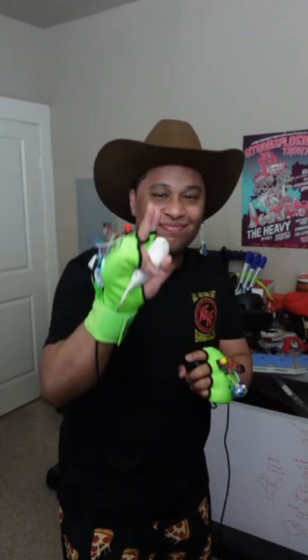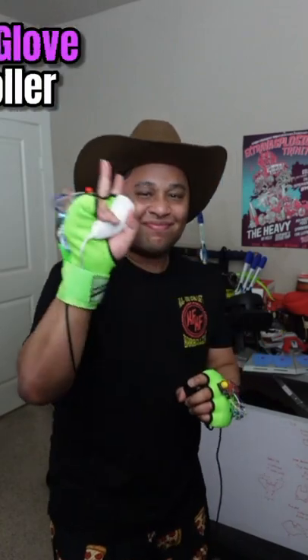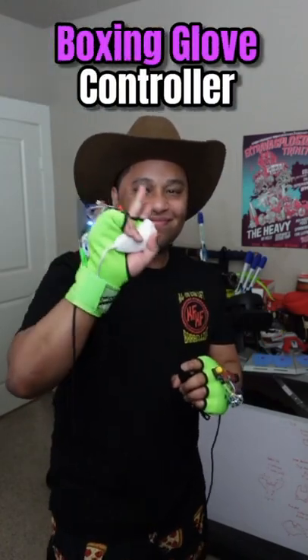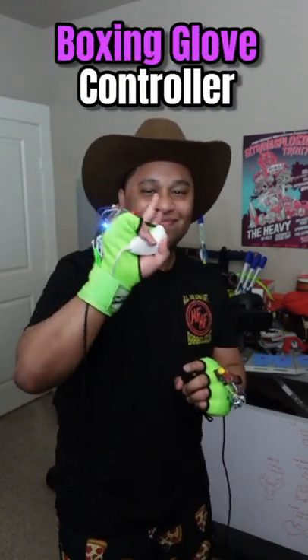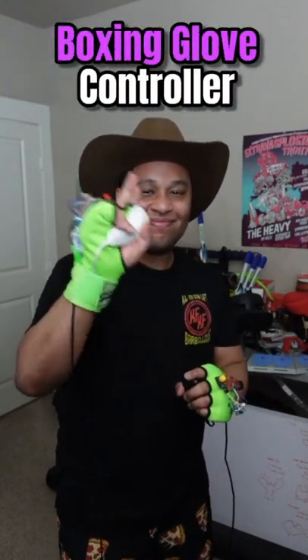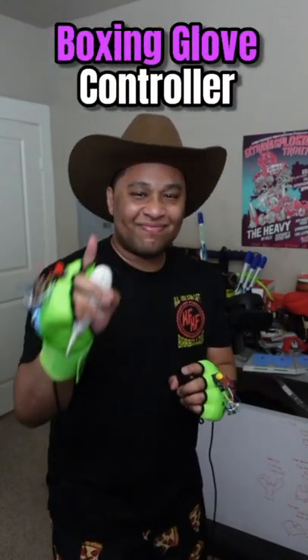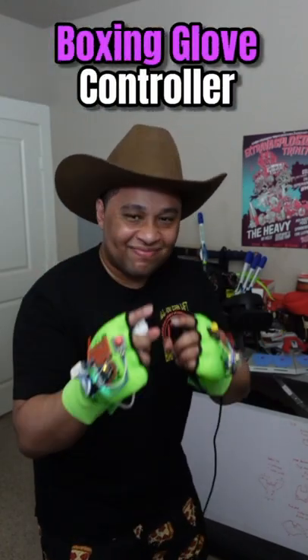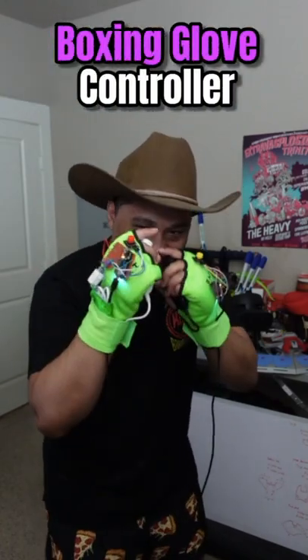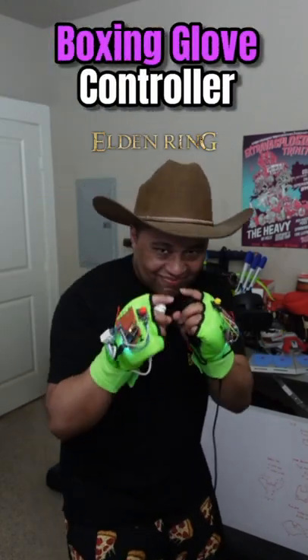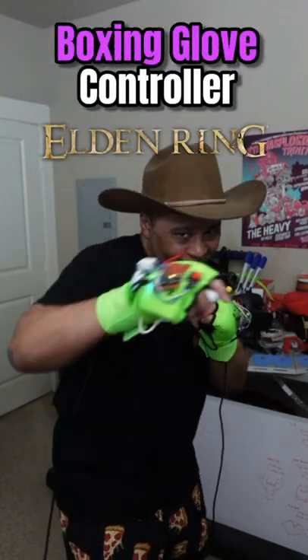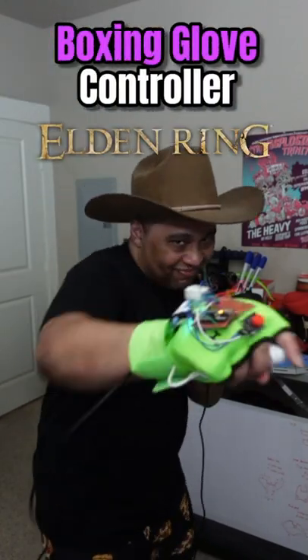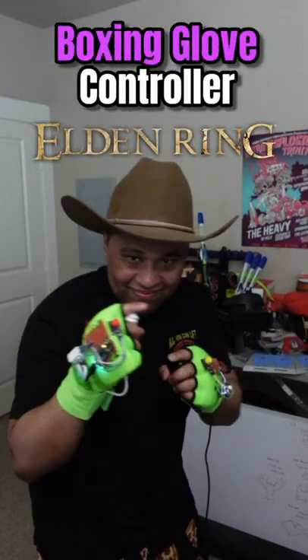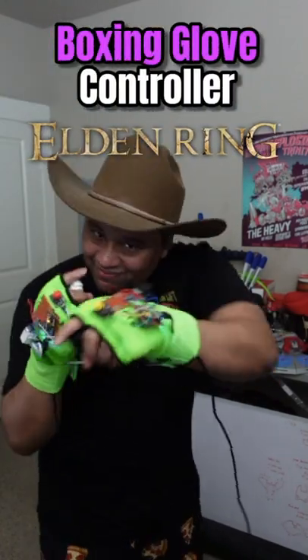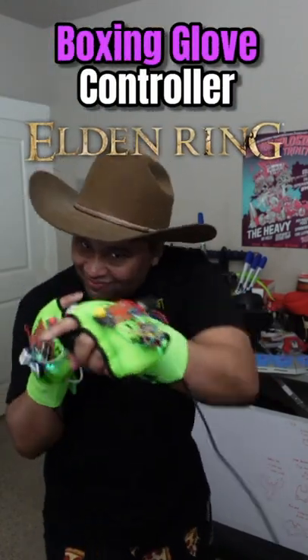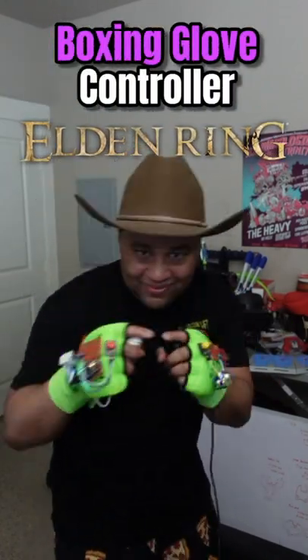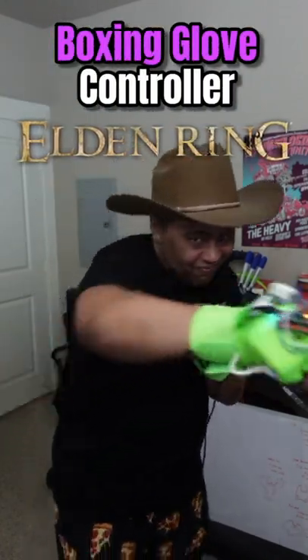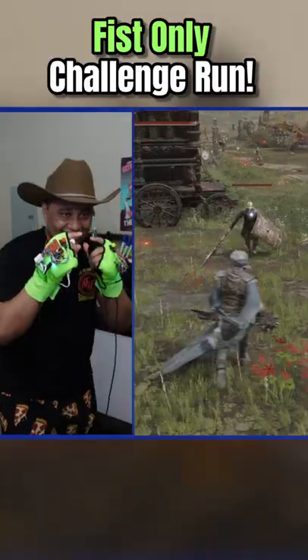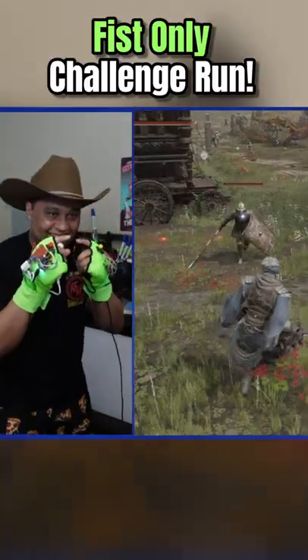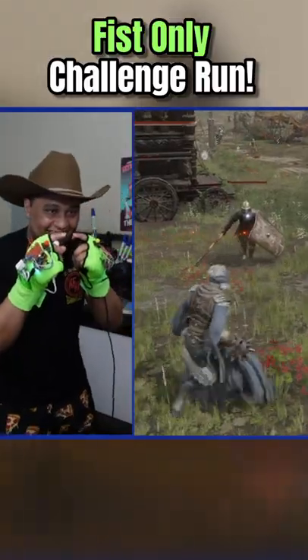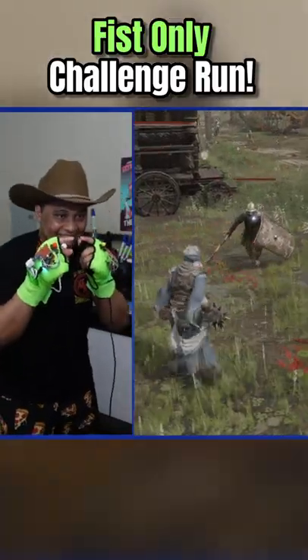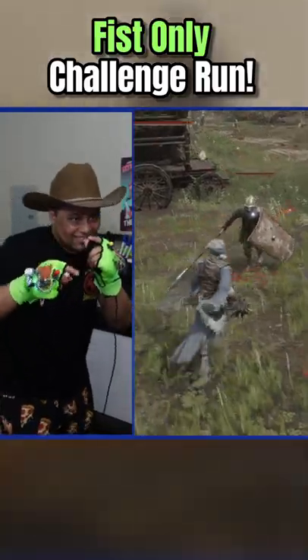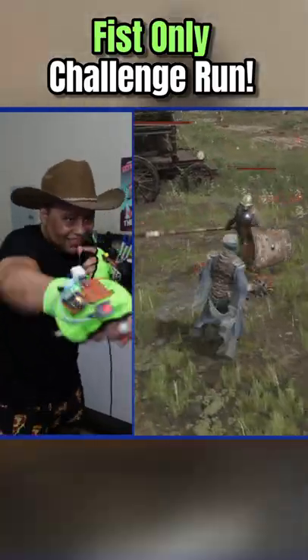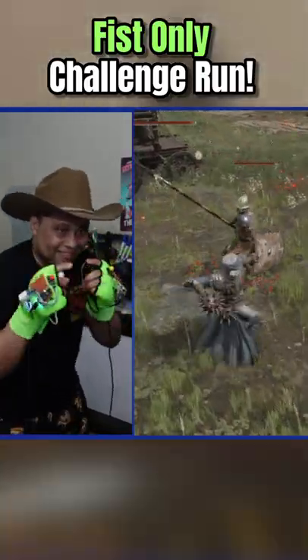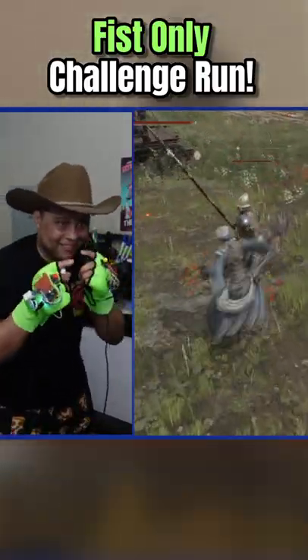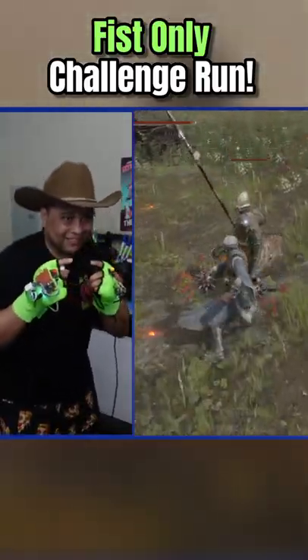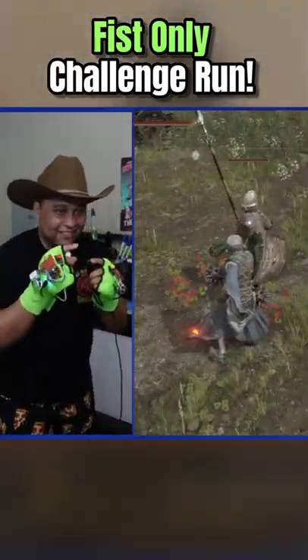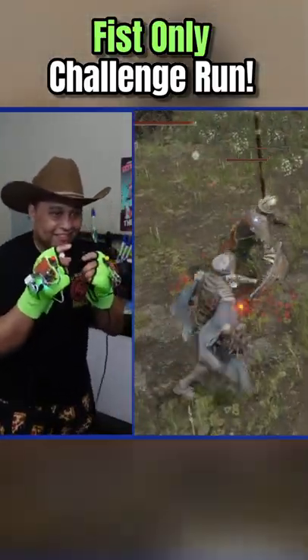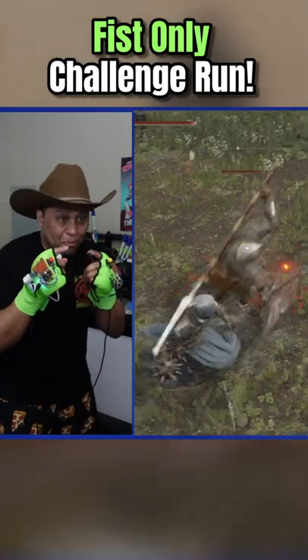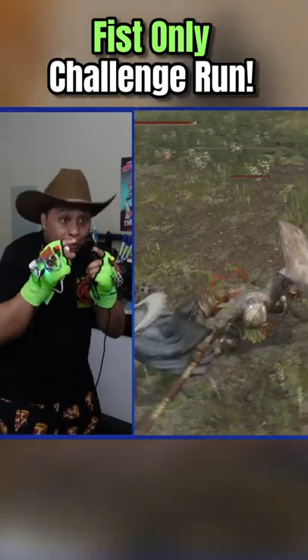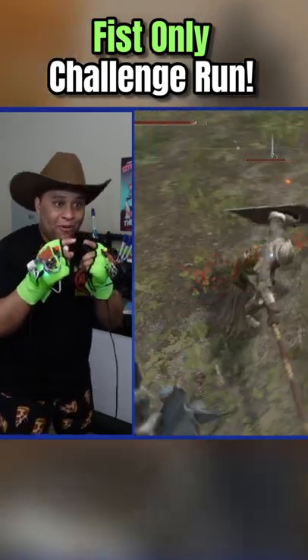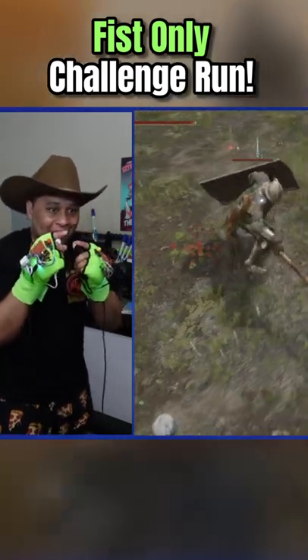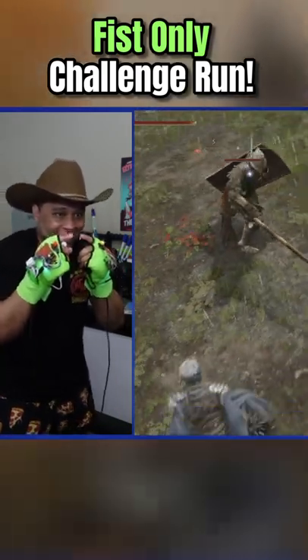Today, I built a boxing glove controller to play Elden Ring with. I wanted to do a fist-only challenge run, but with an interesting twist.